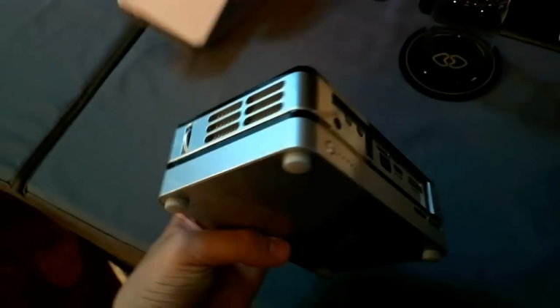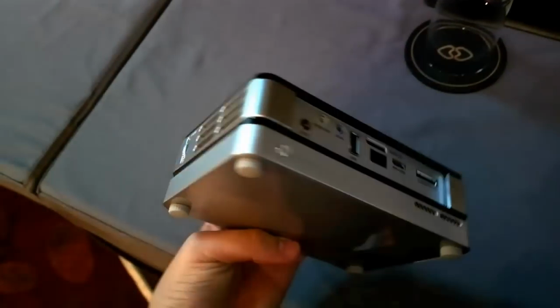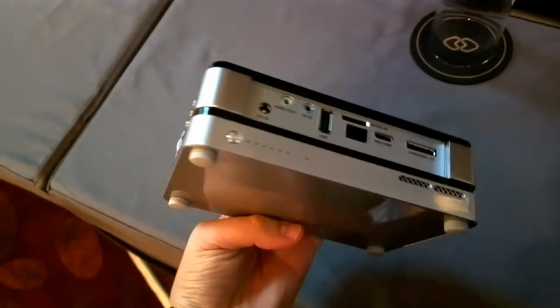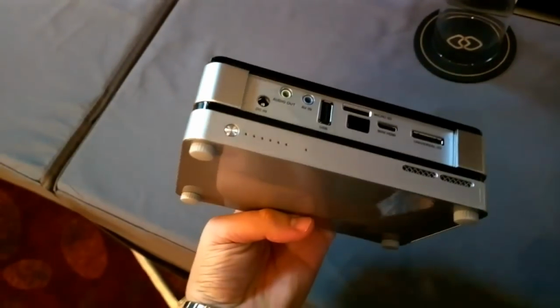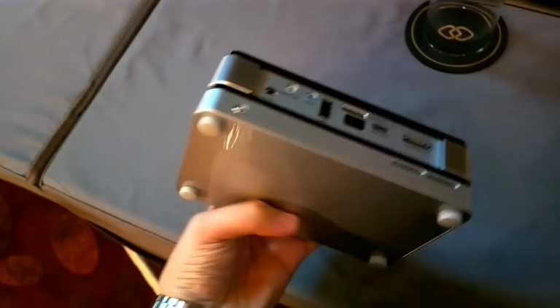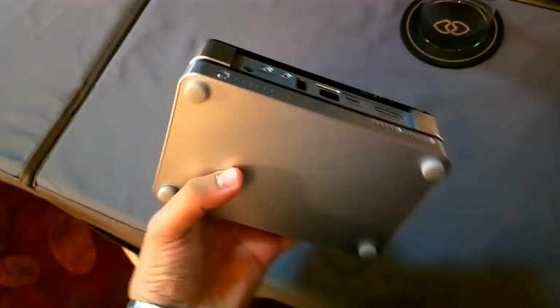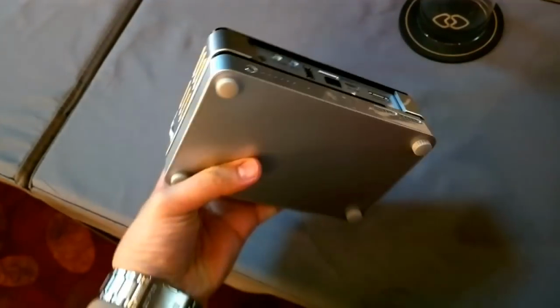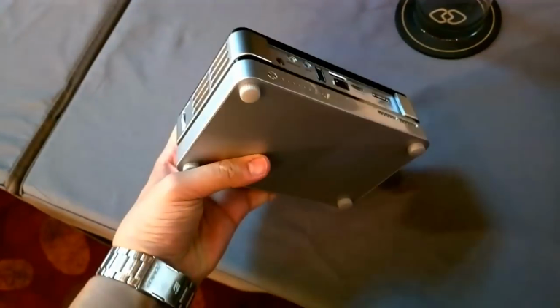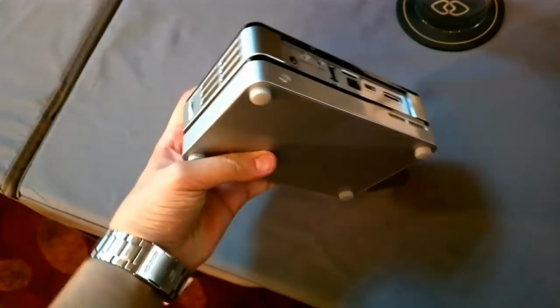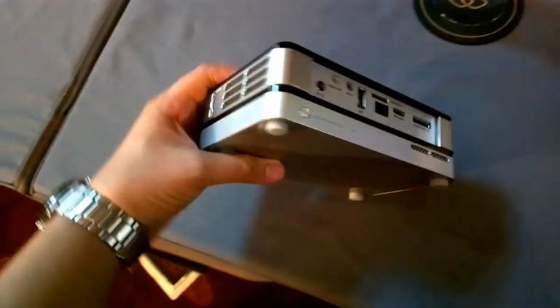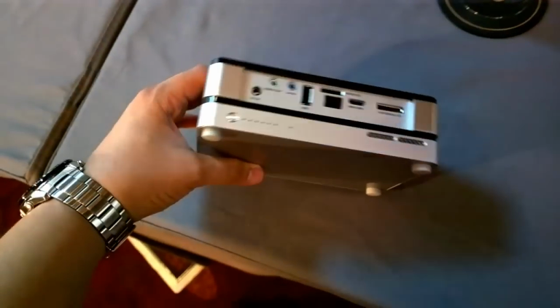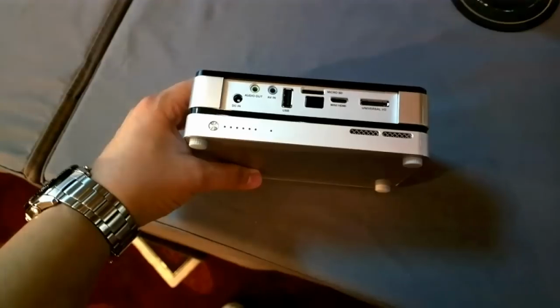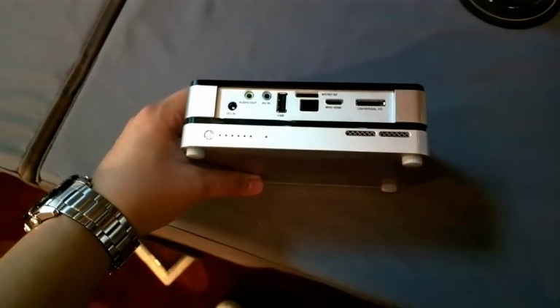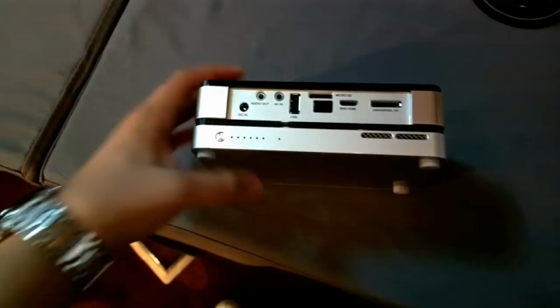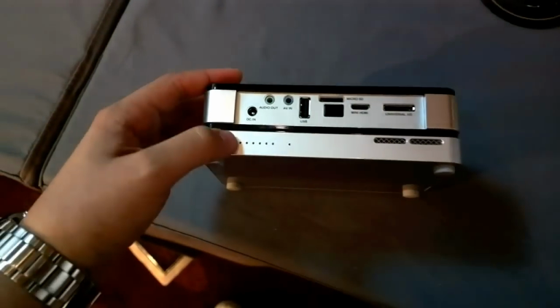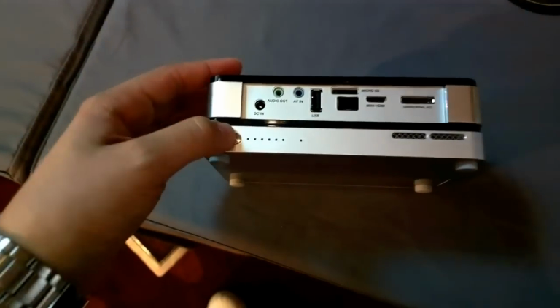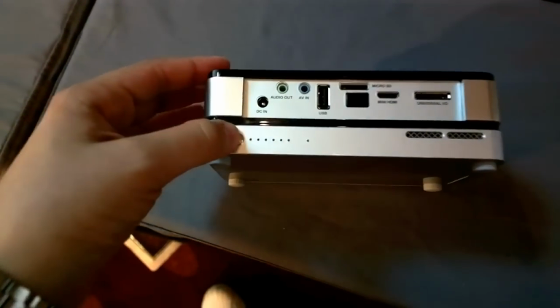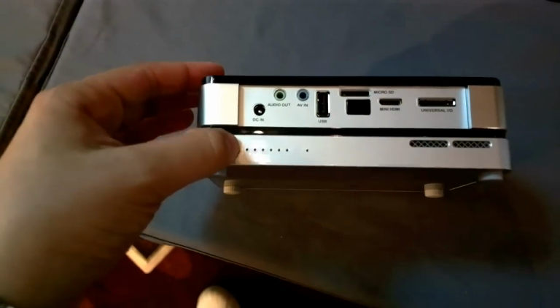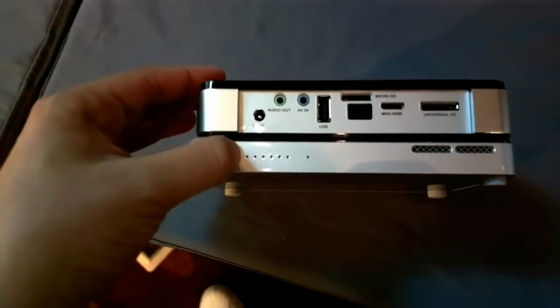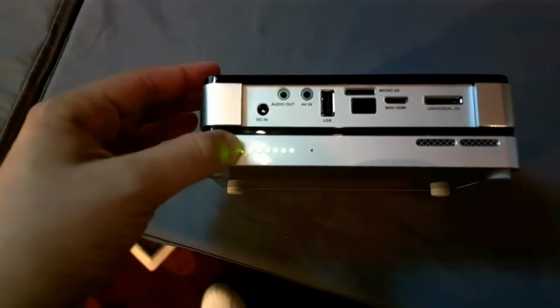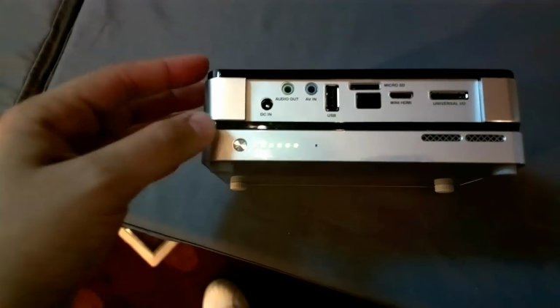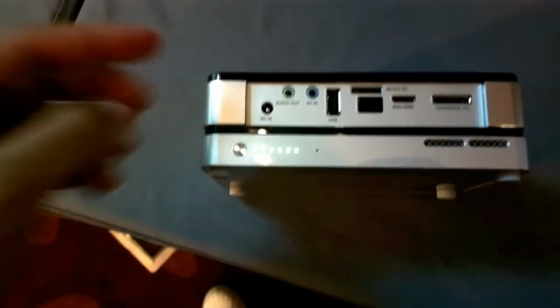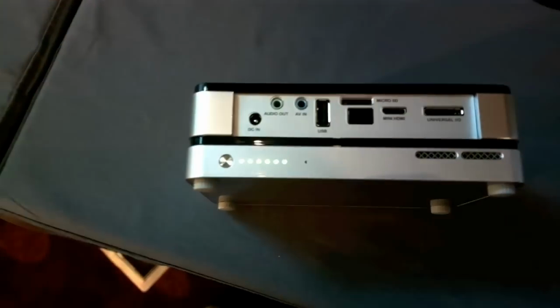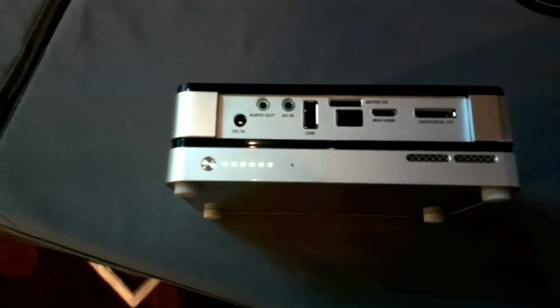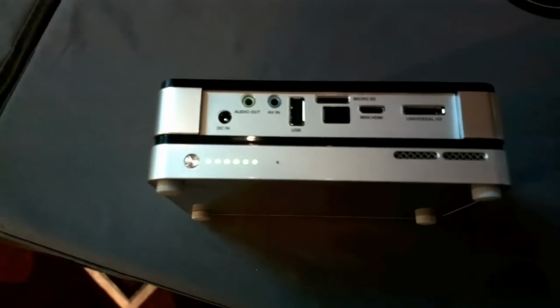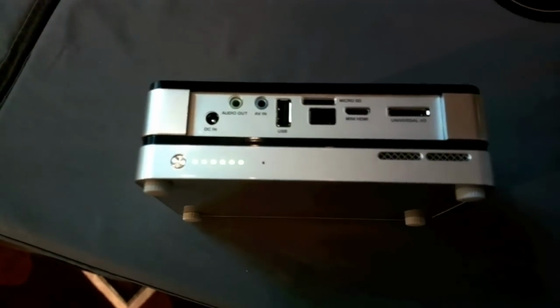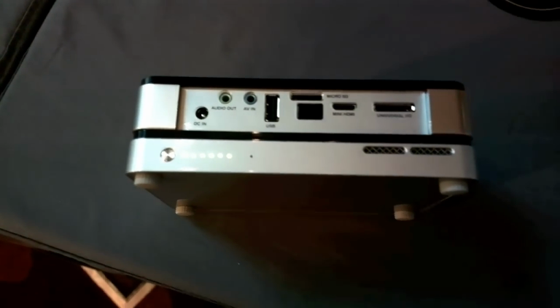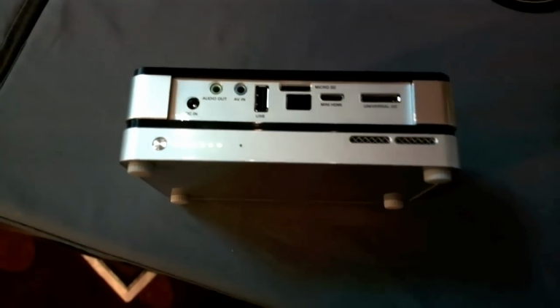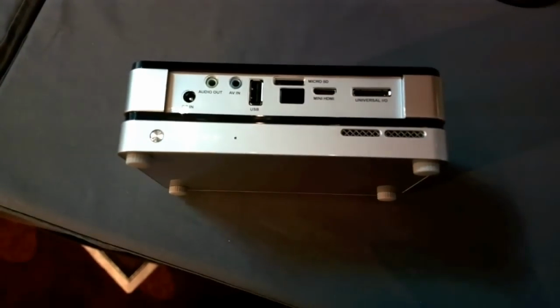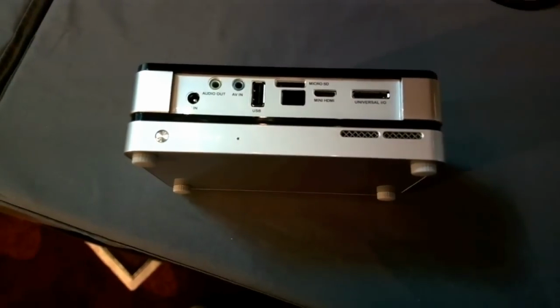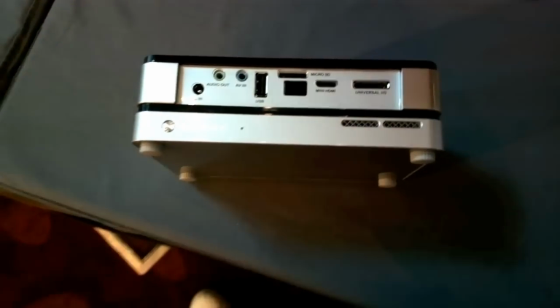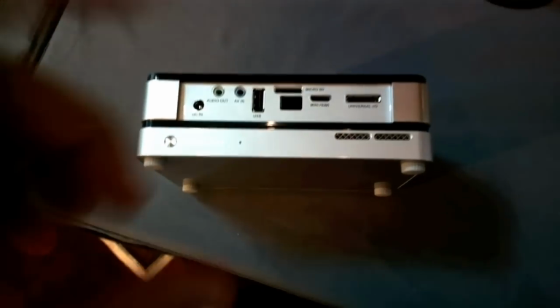And this is how it looks. You also have a battery indicator over here so you can always see how much battery is left.